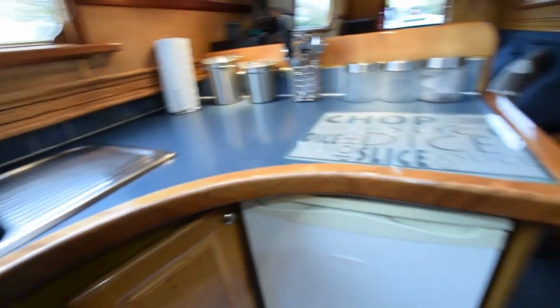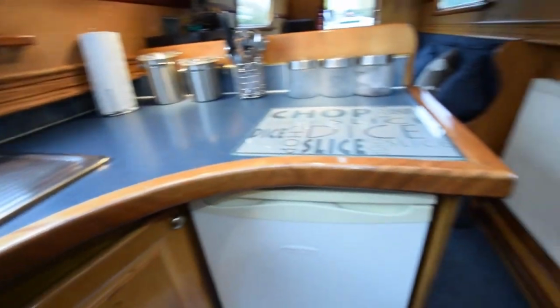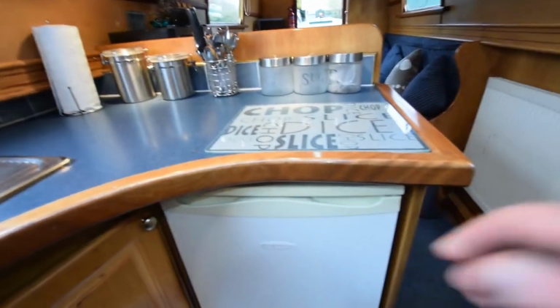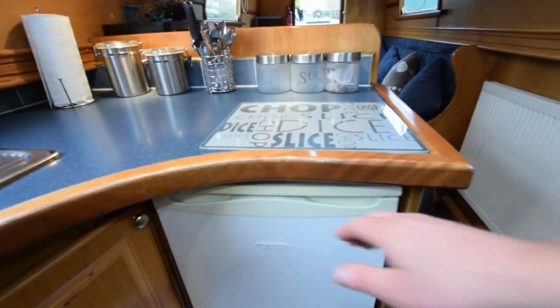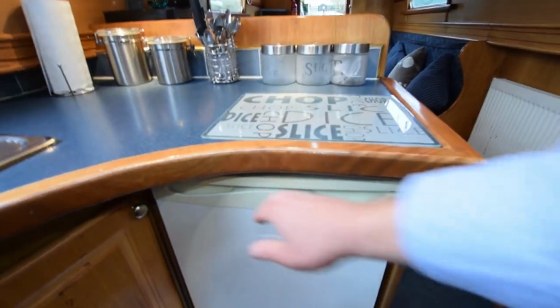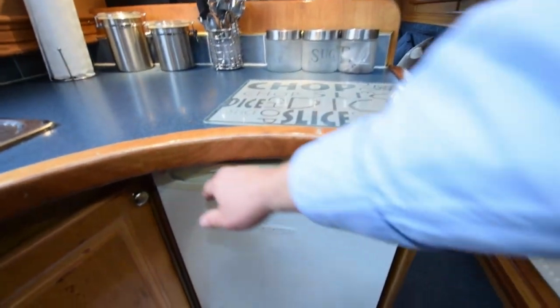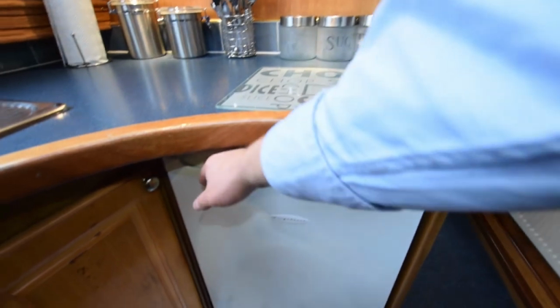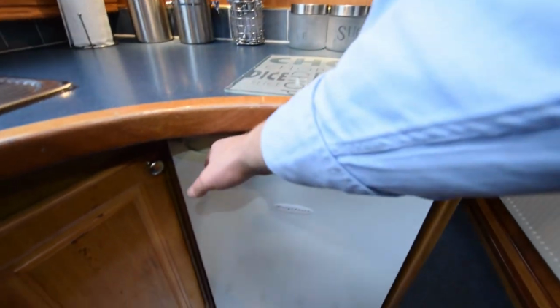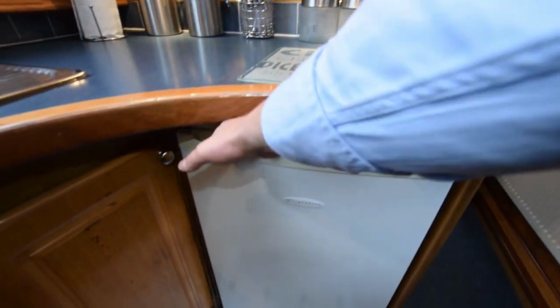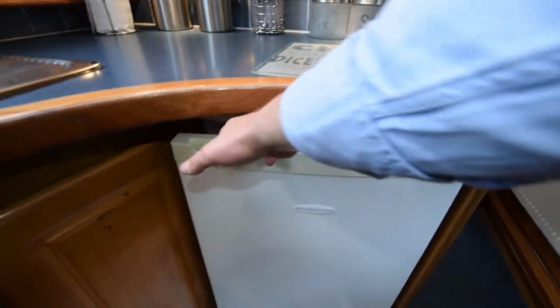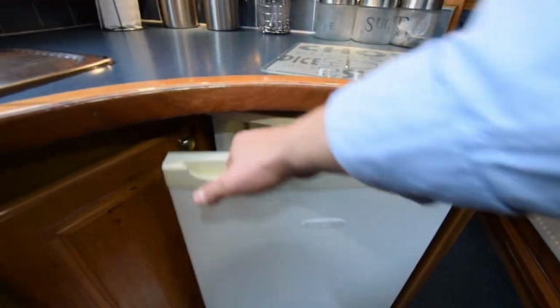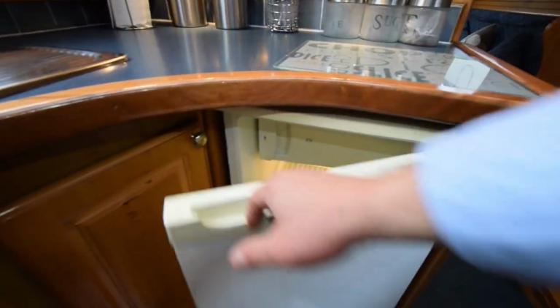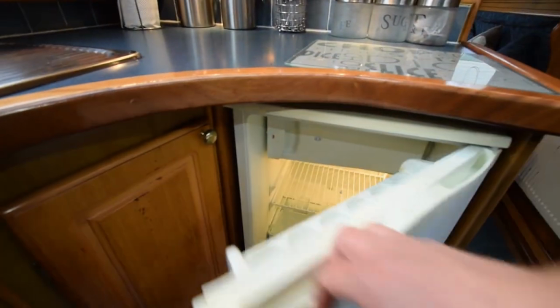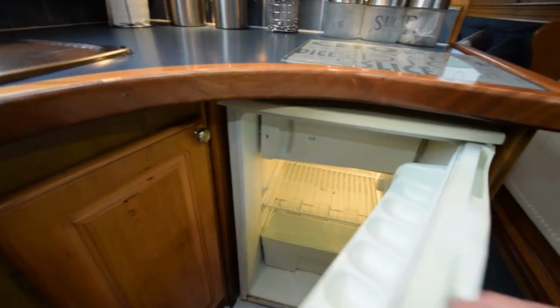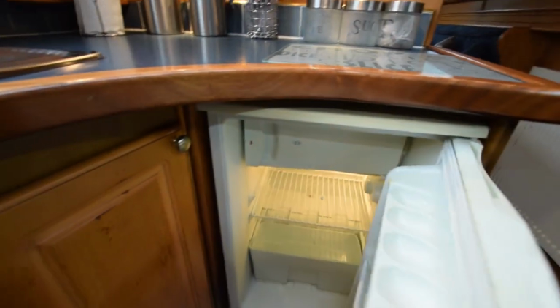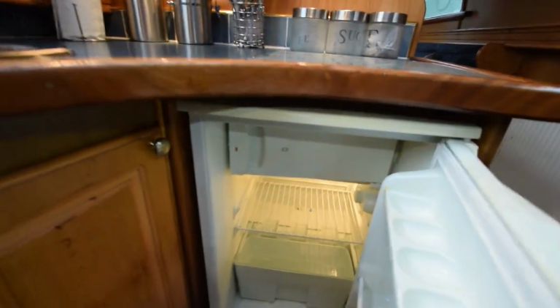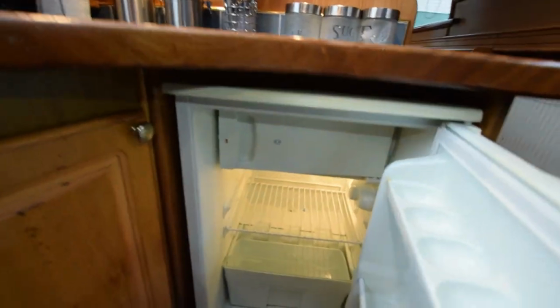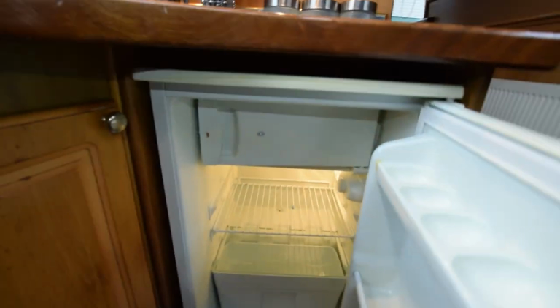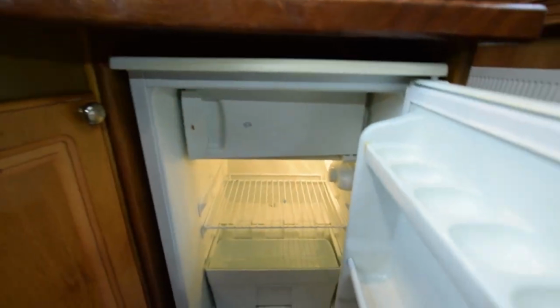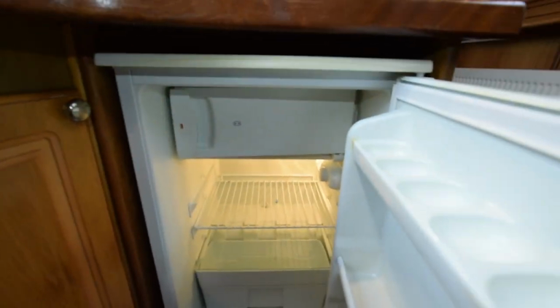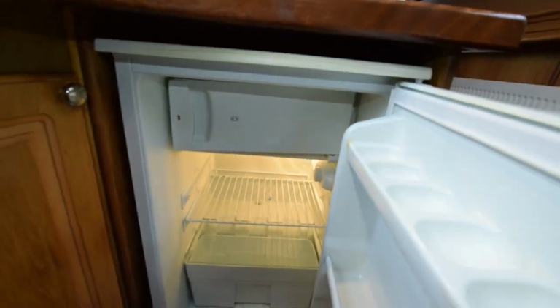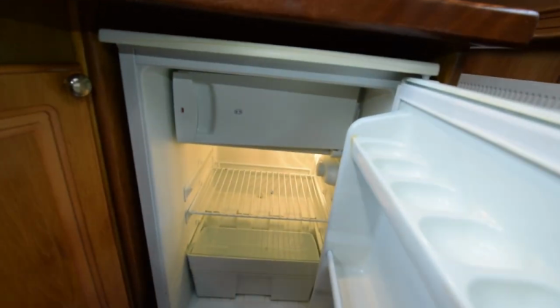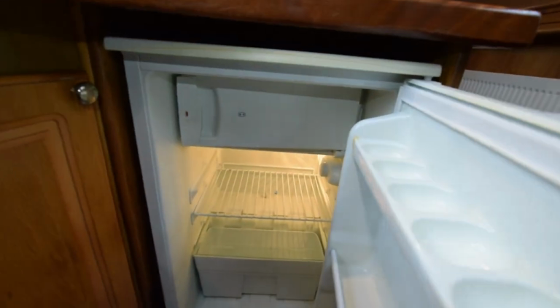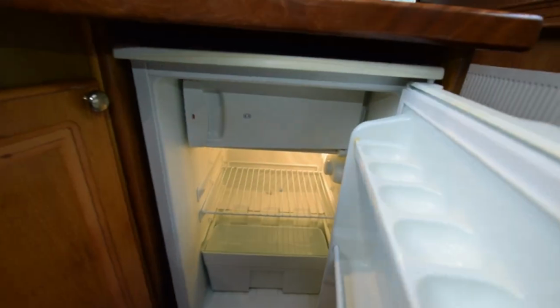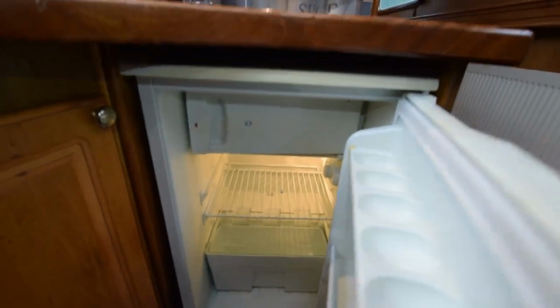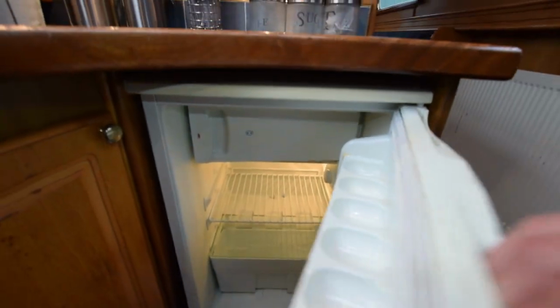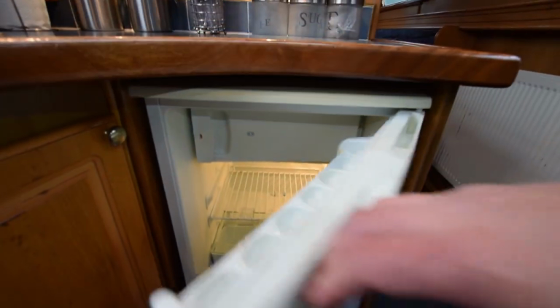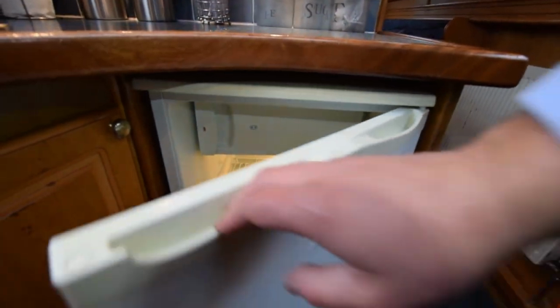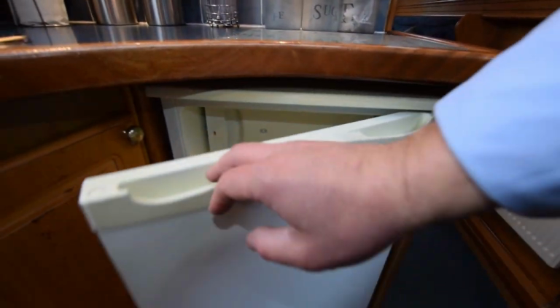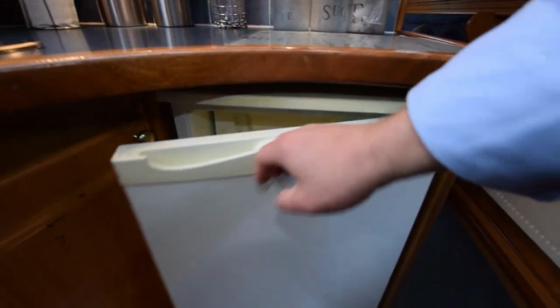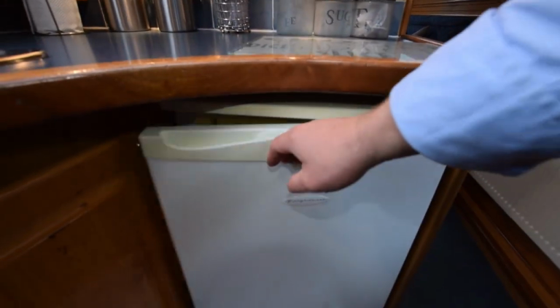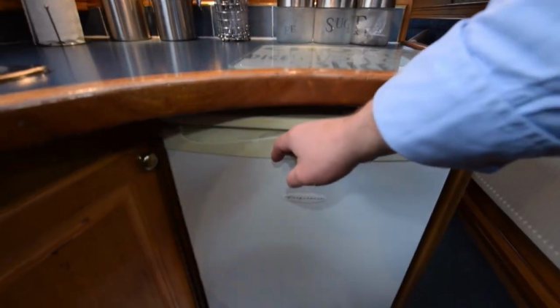The fridge is to the right here — that's a Frigidaire 12-volt fridge with an ice box at the top.